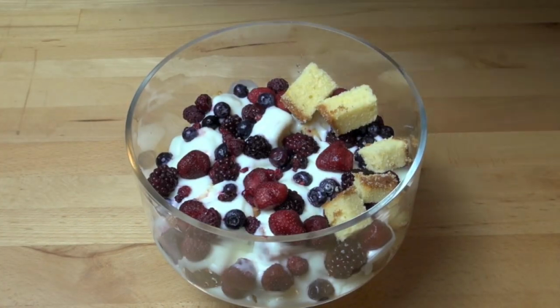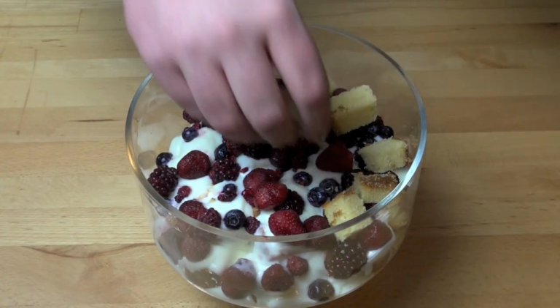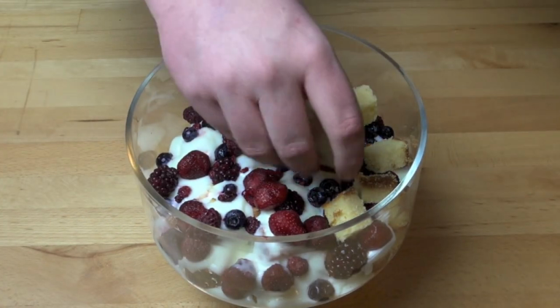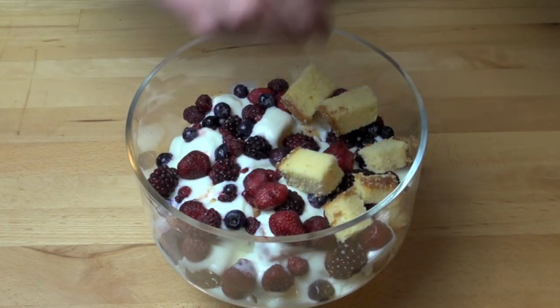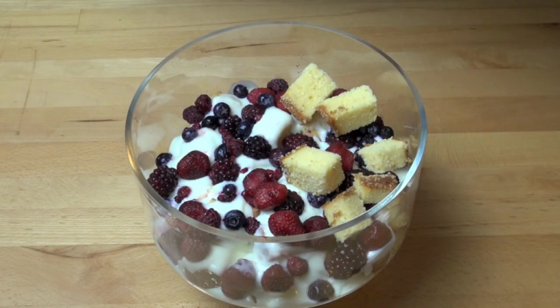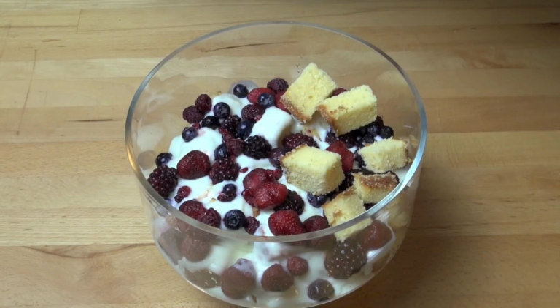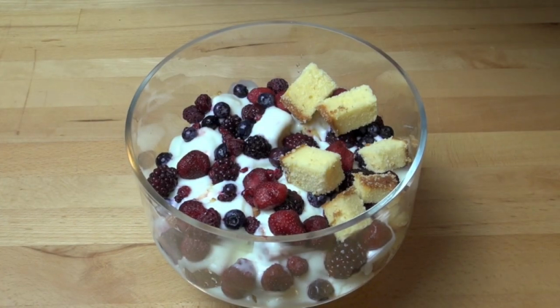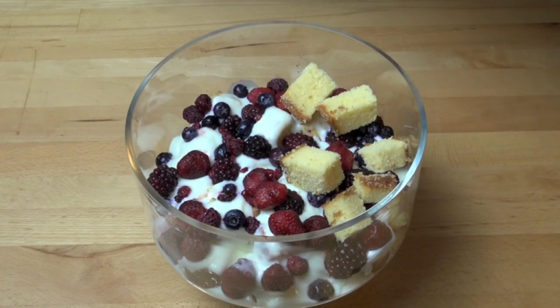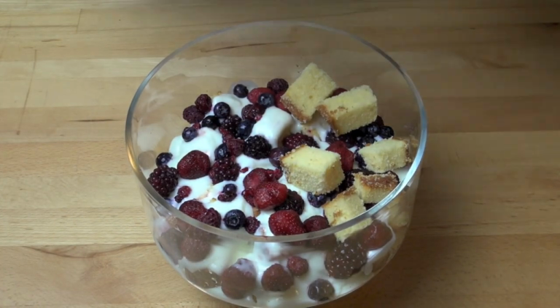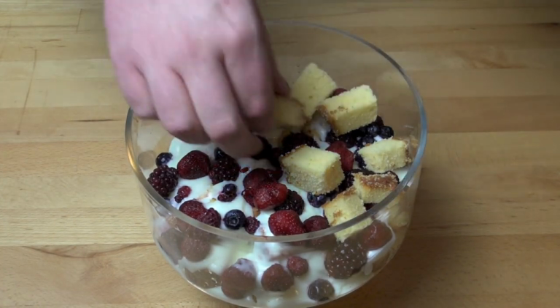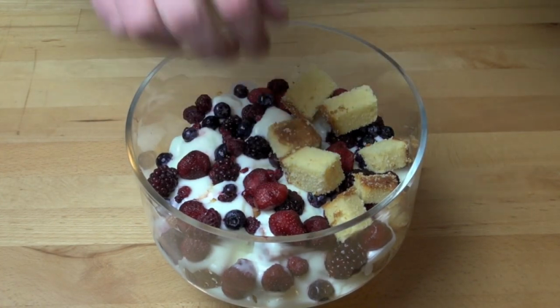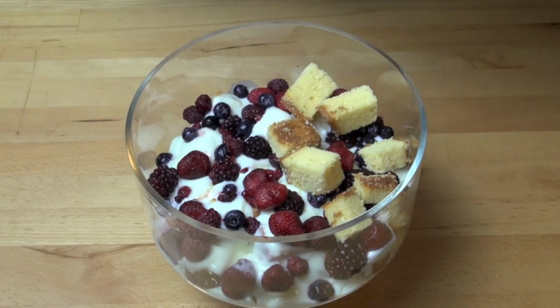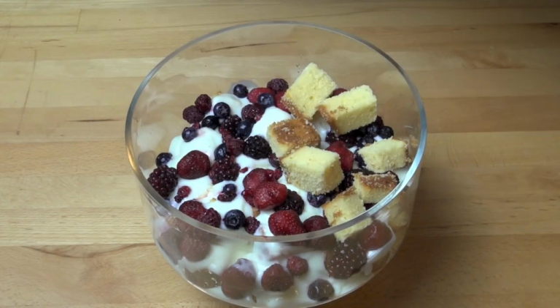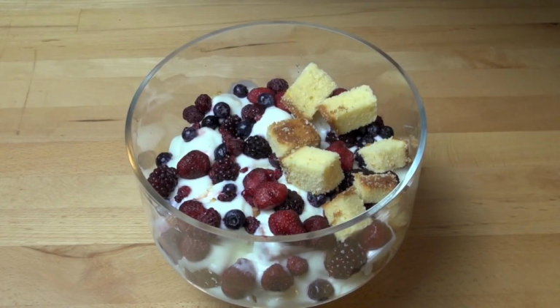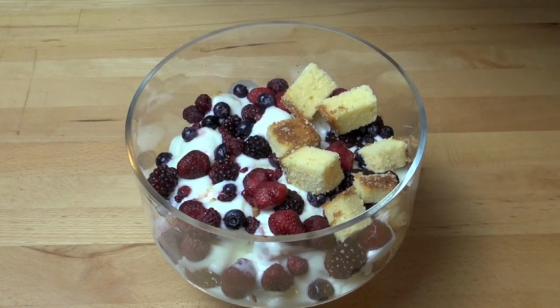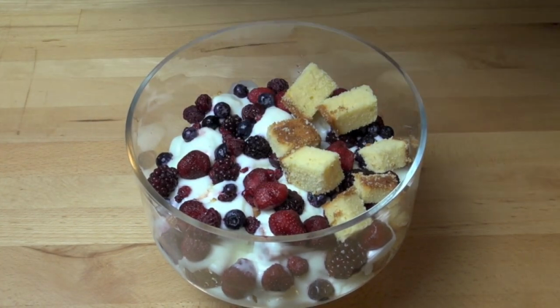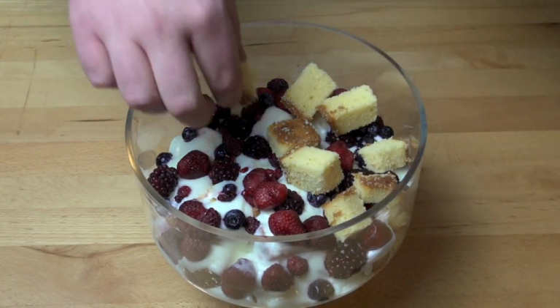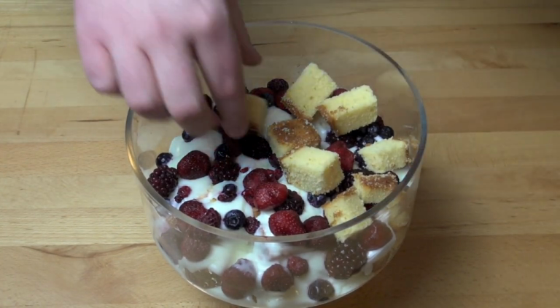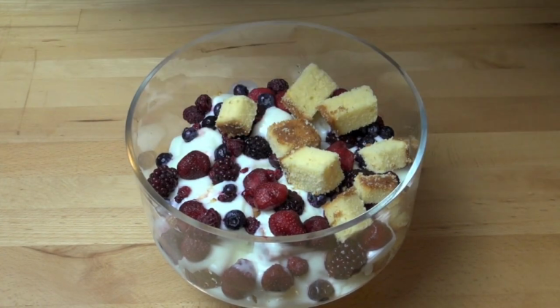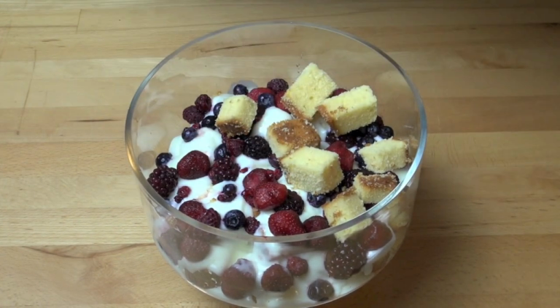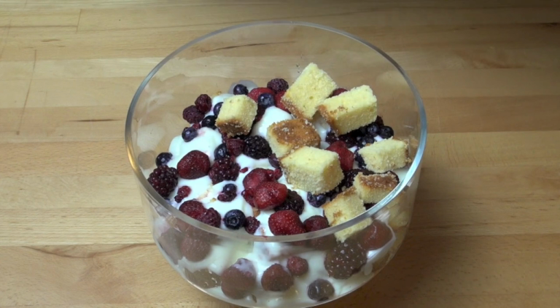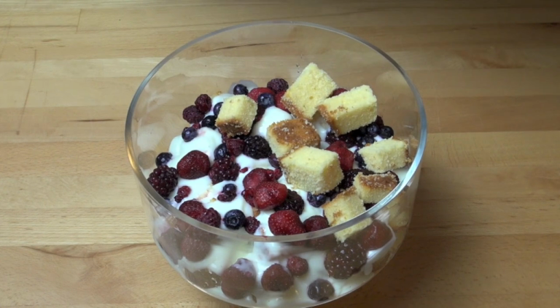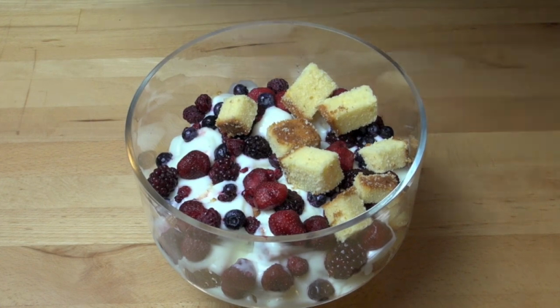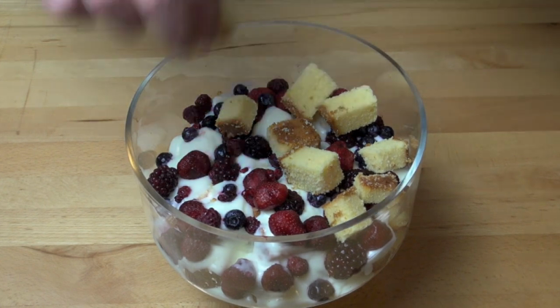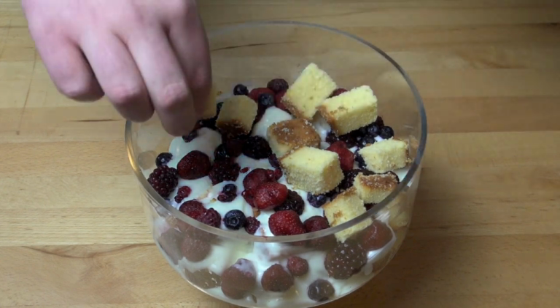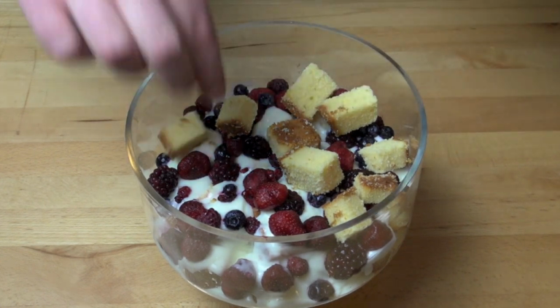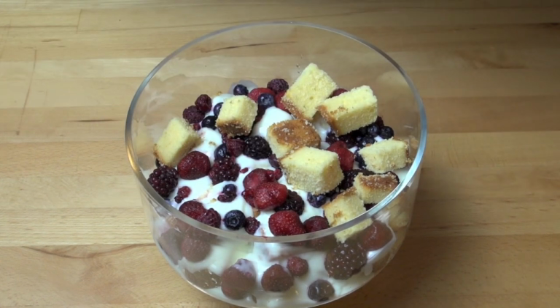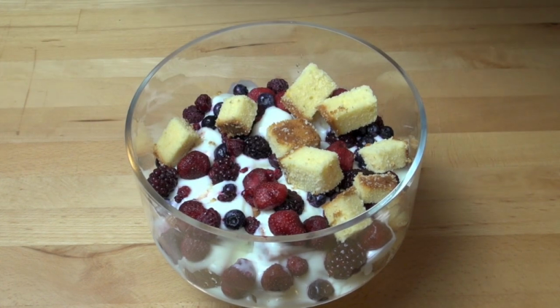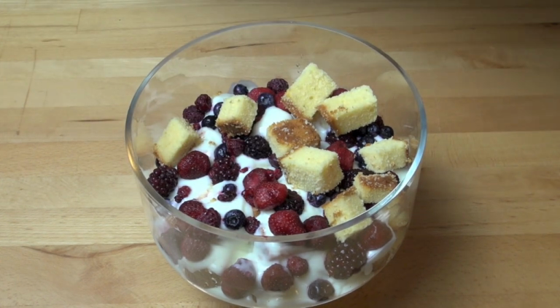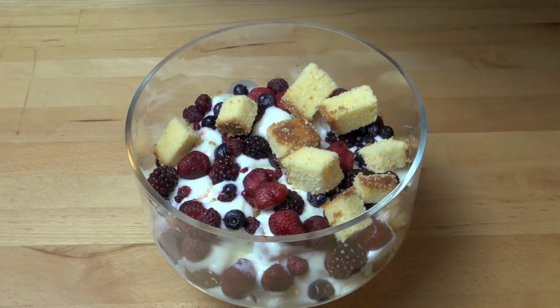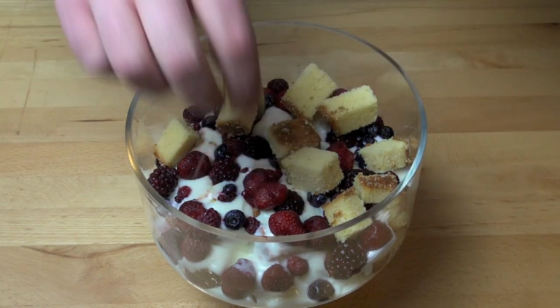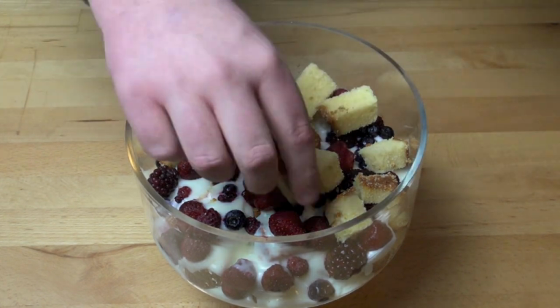And just repeat the process again with the remaining cake, orange juice mixture, yogurt and berries.